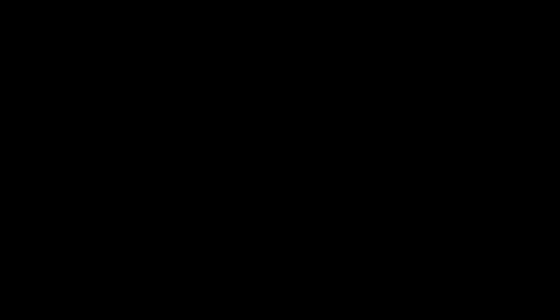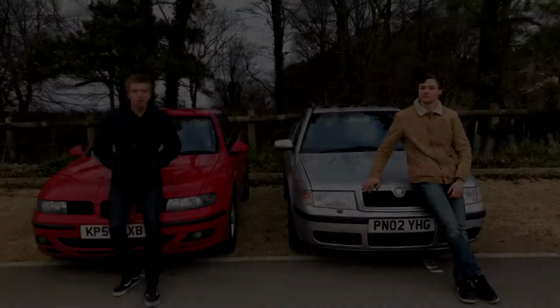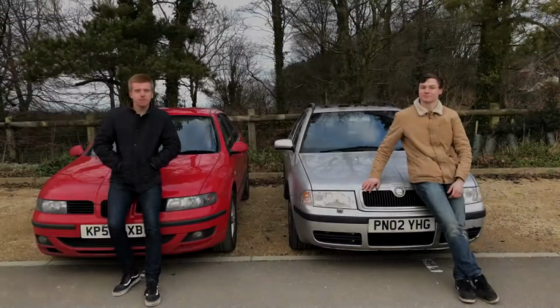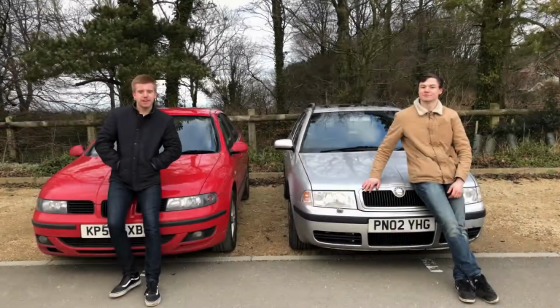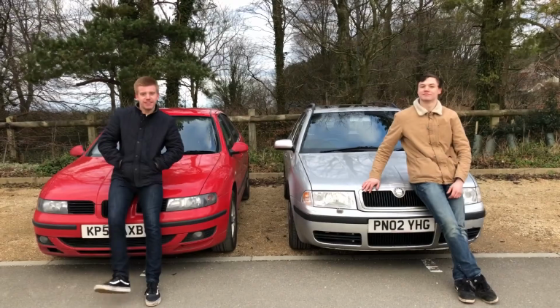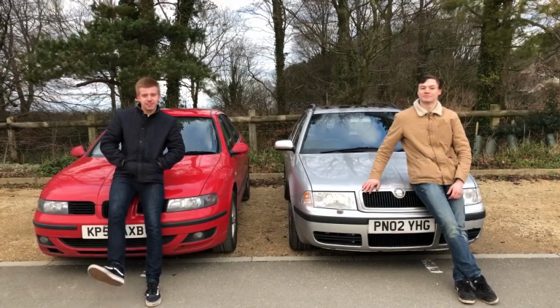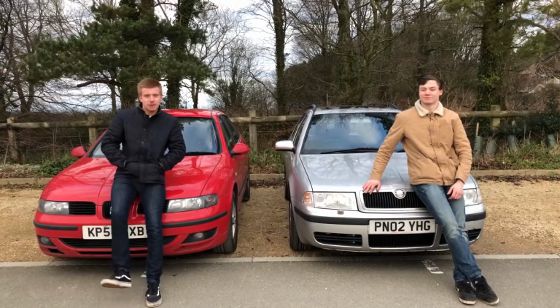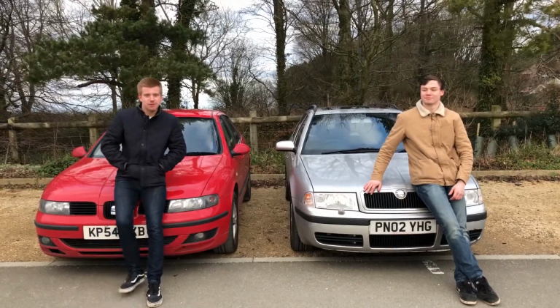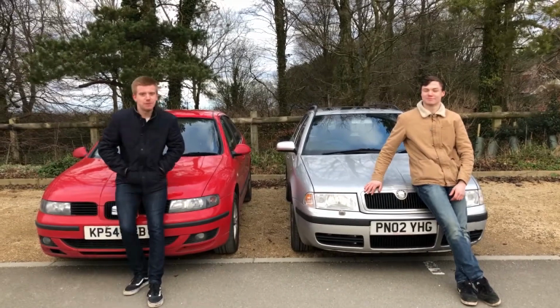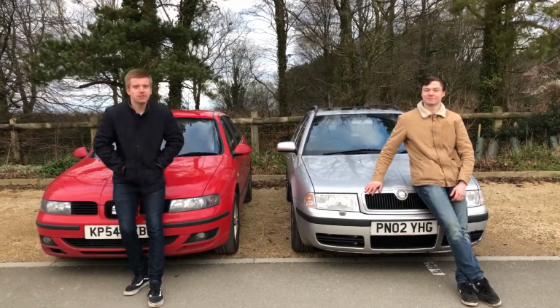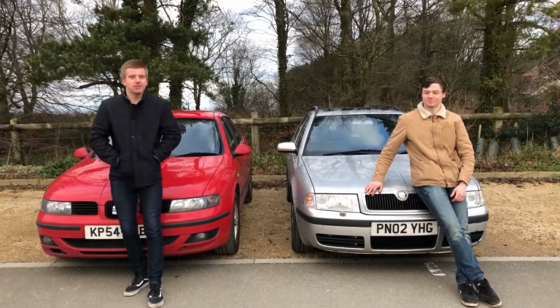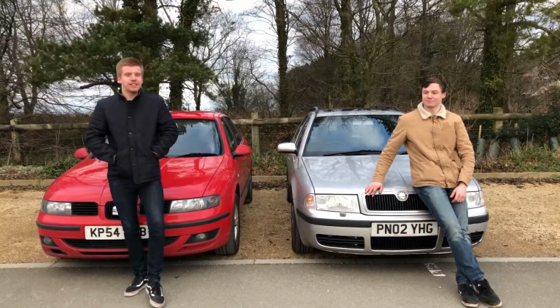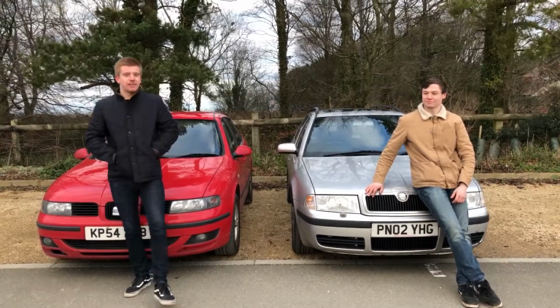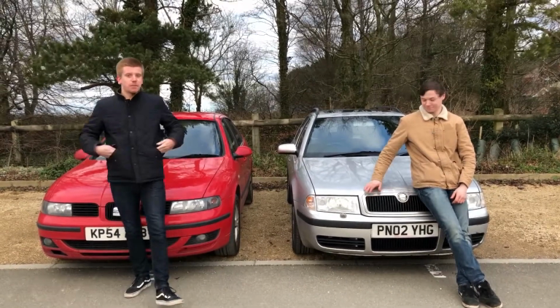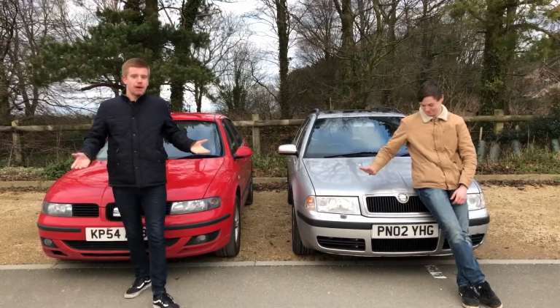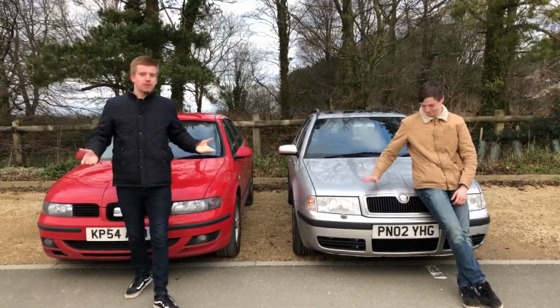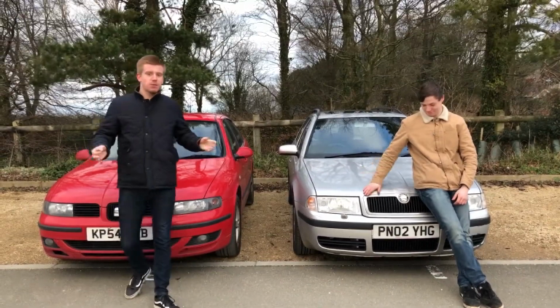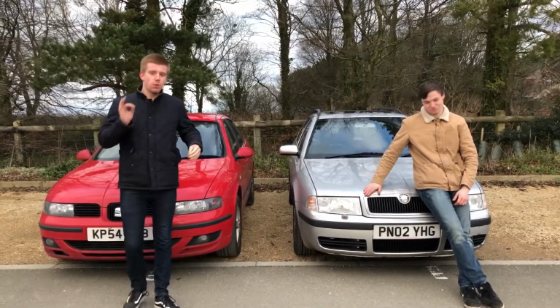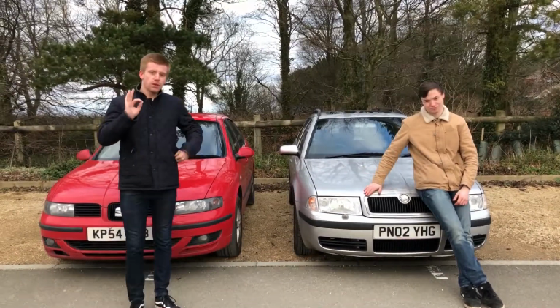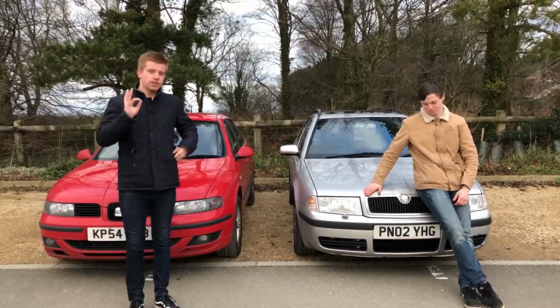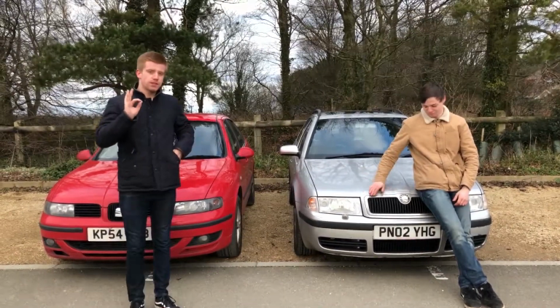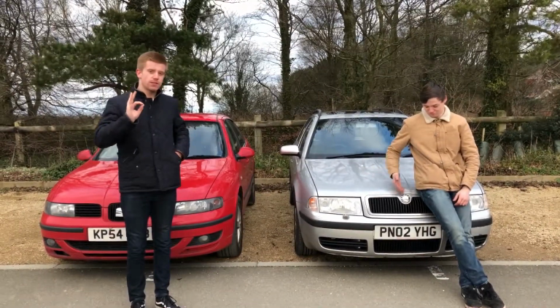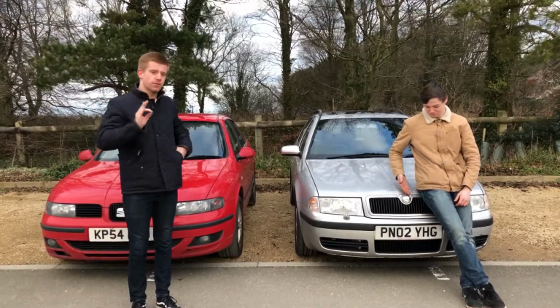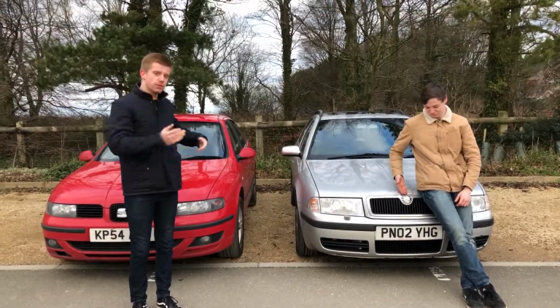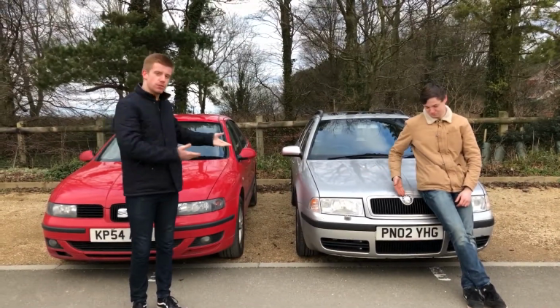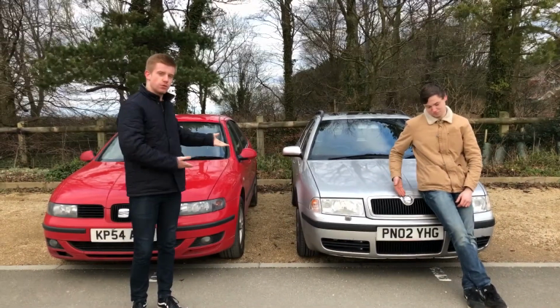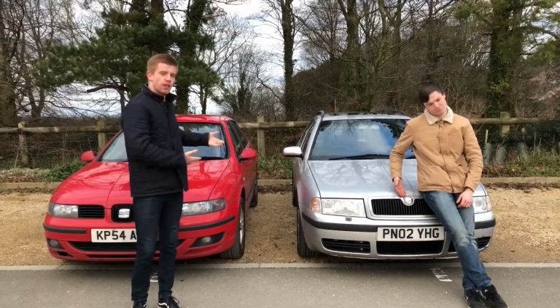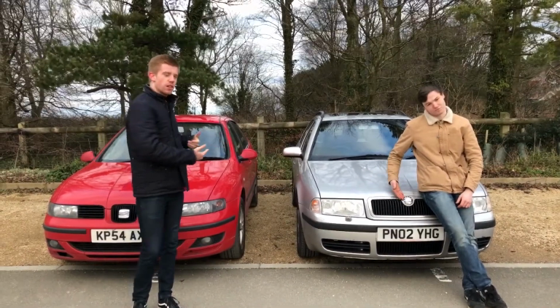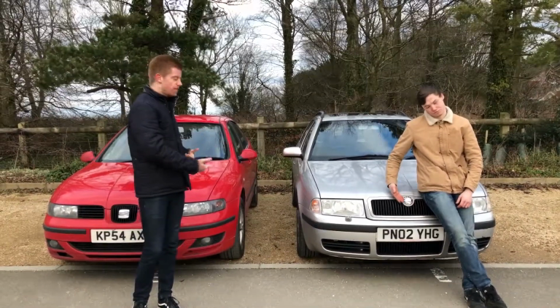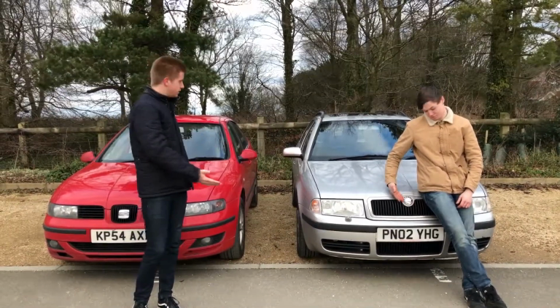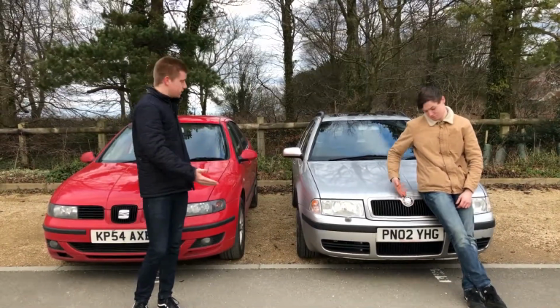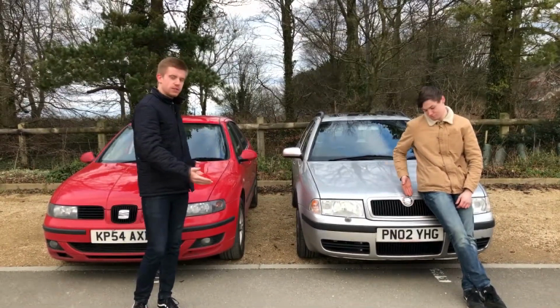Welcome back guys, back to another monitoring video. I'm back with some quality content for you — these two lovely machines.